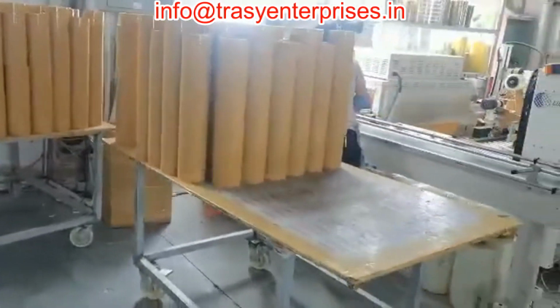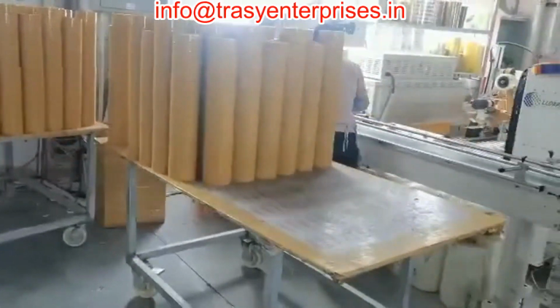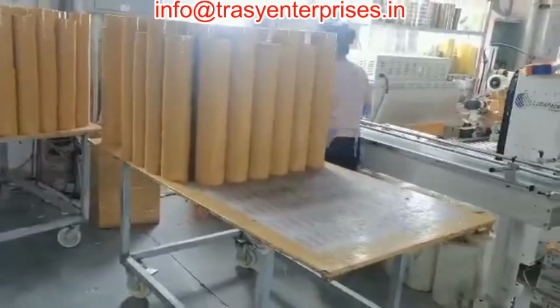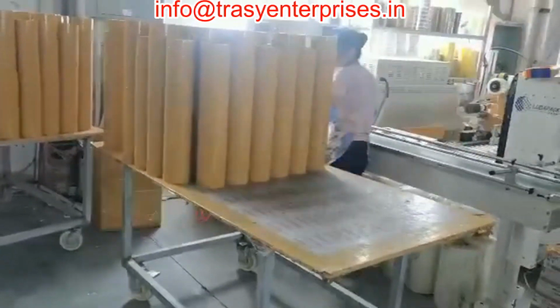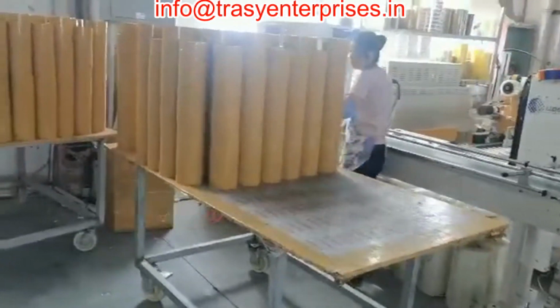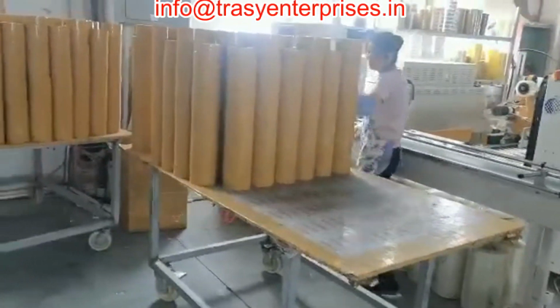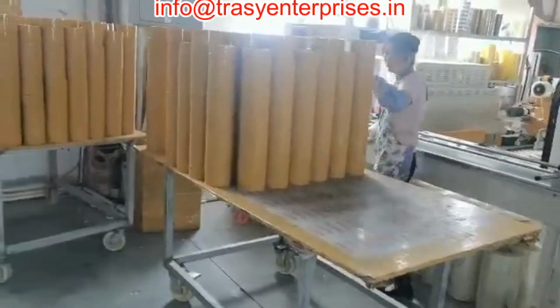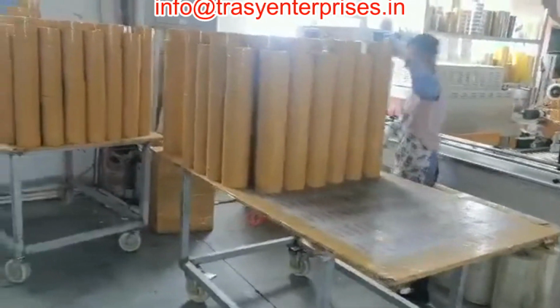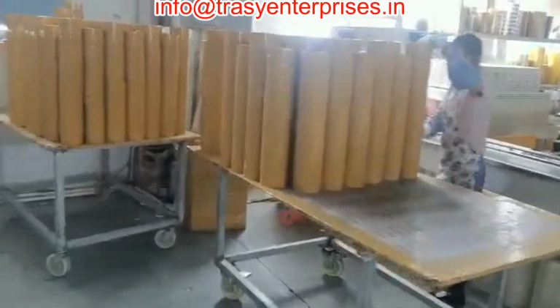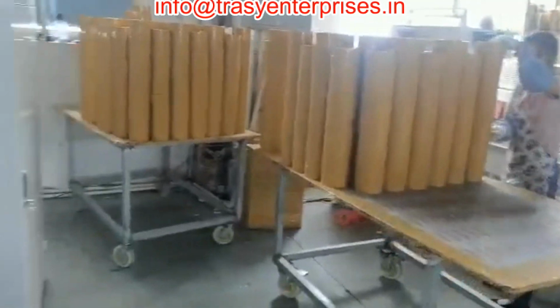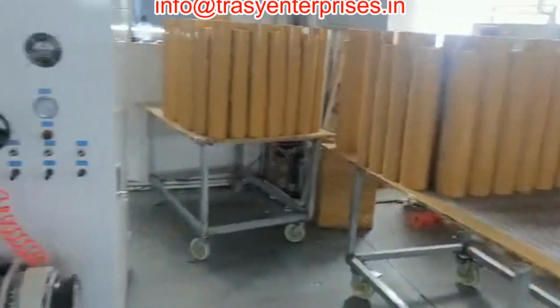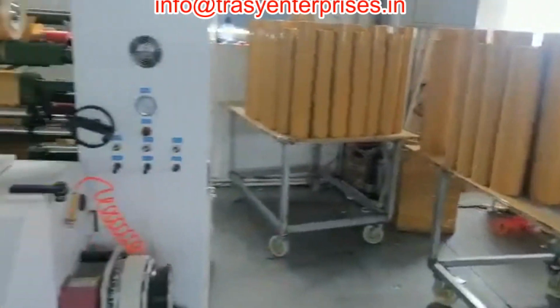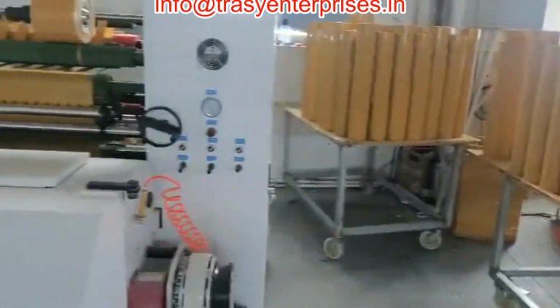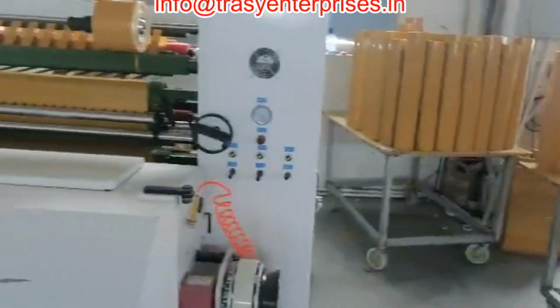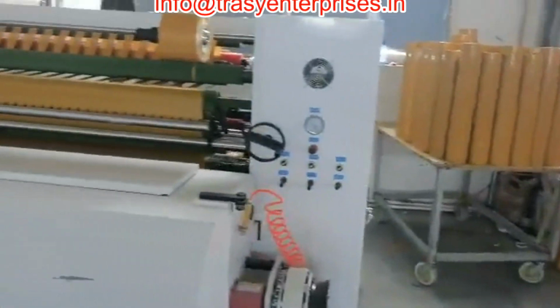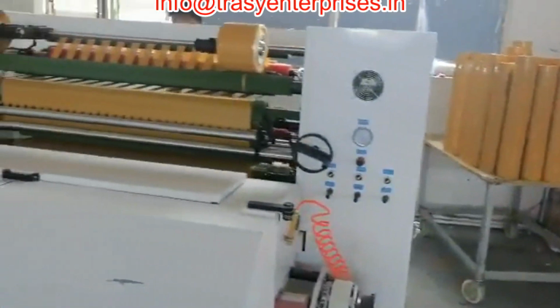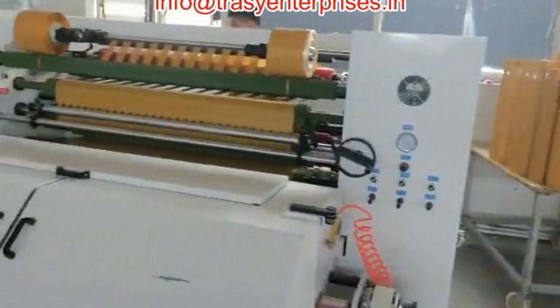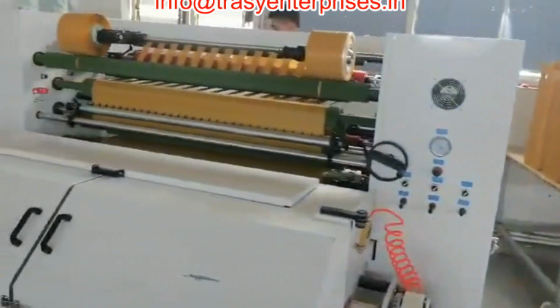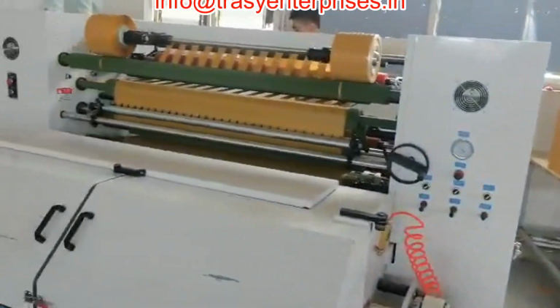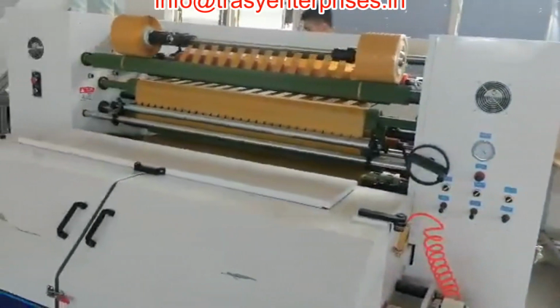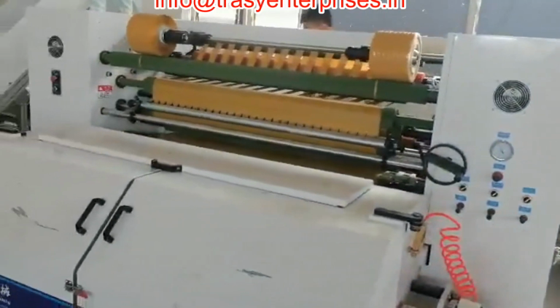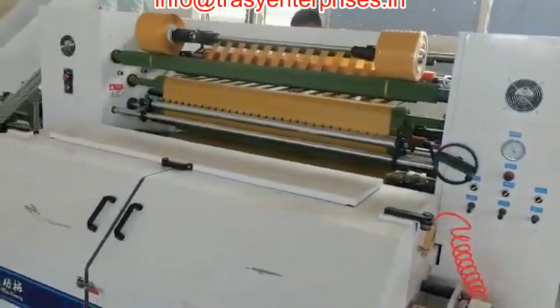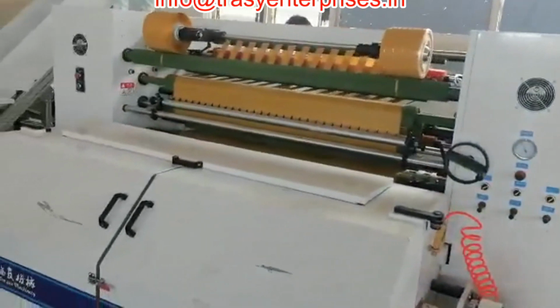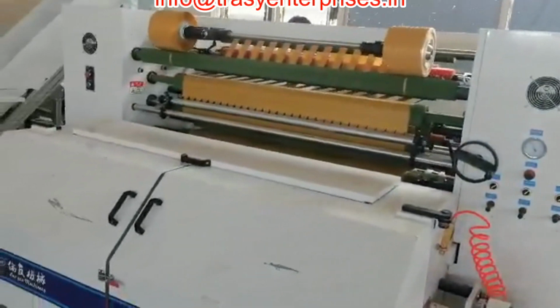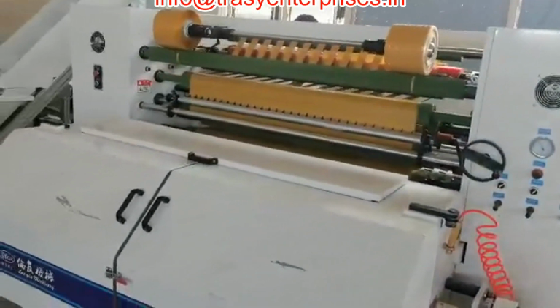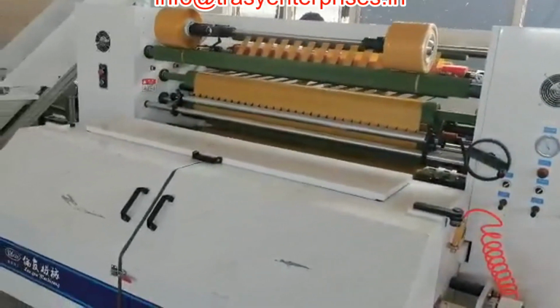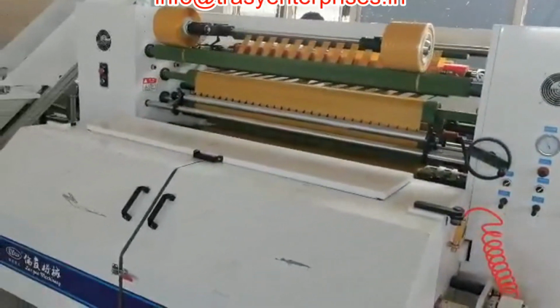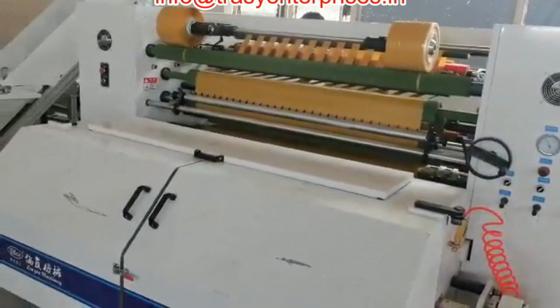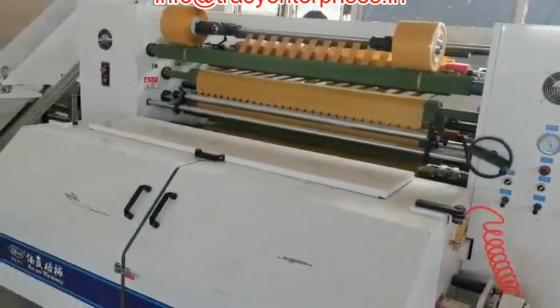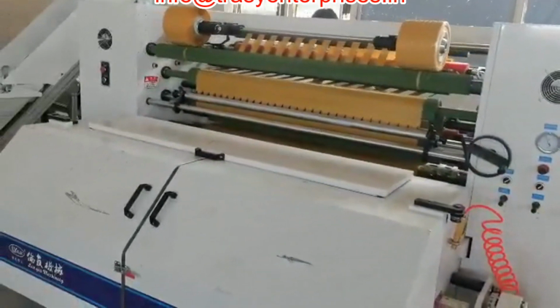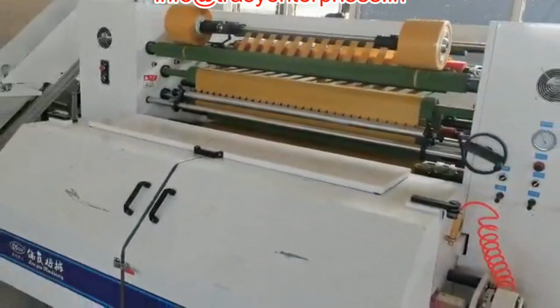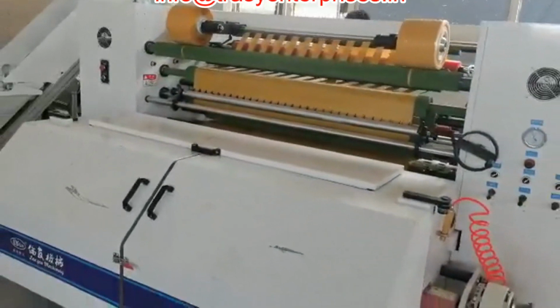This machine is suitable for high productive factories producing BOPP tapes.